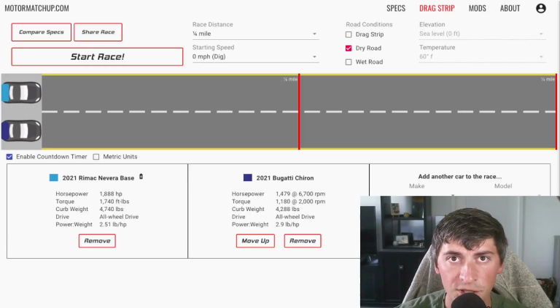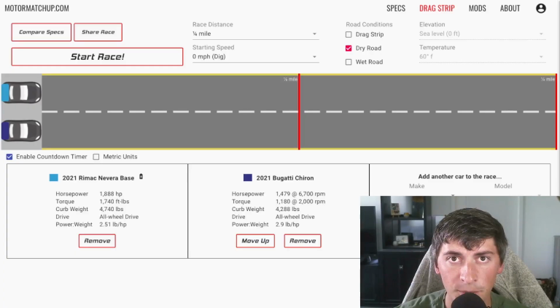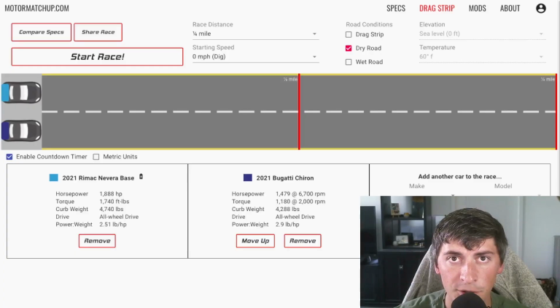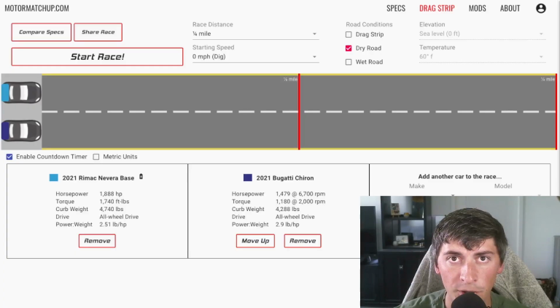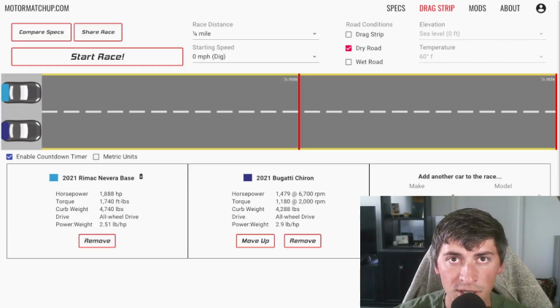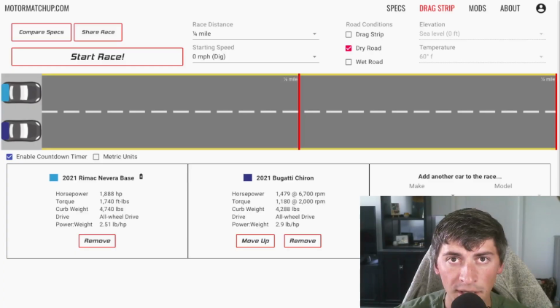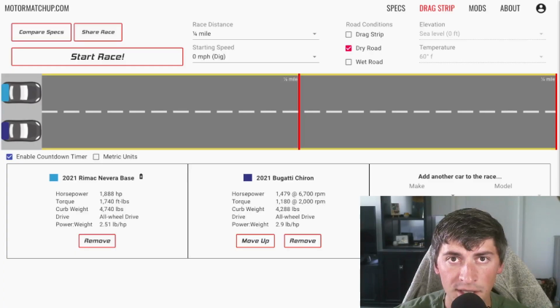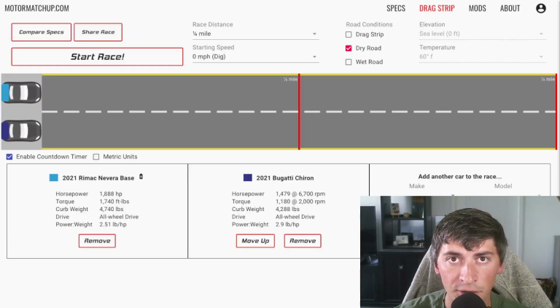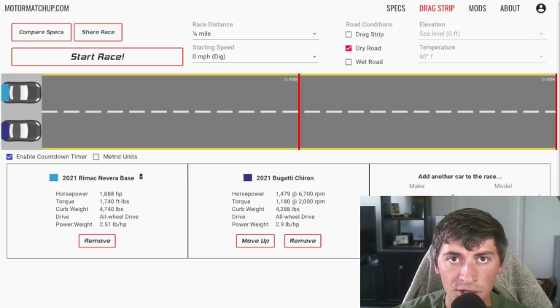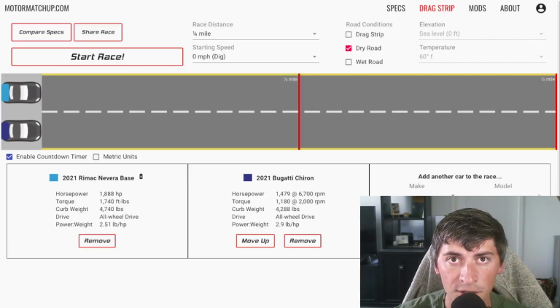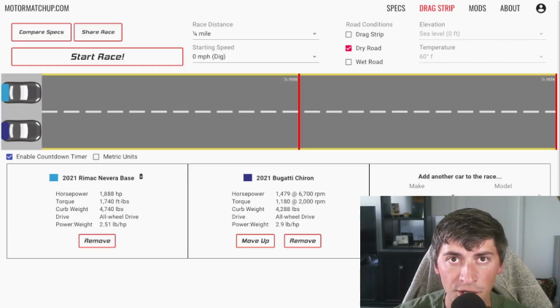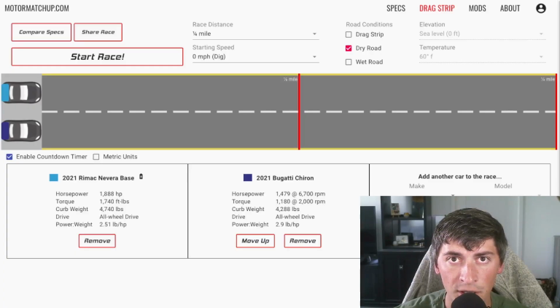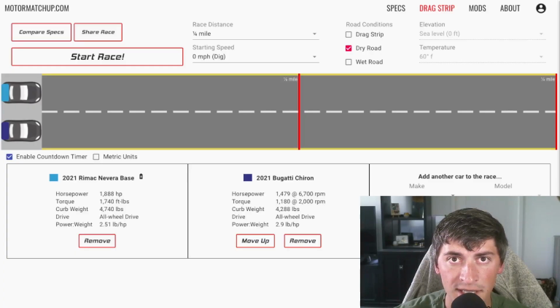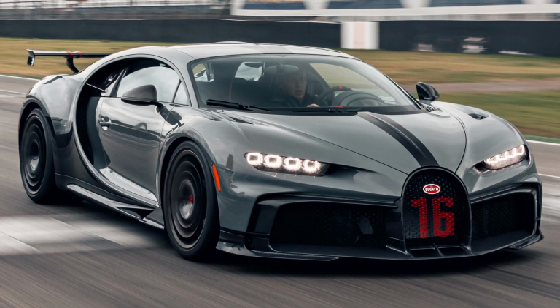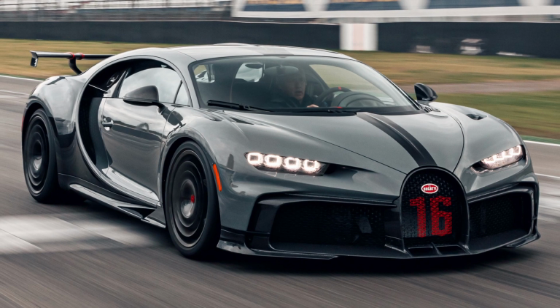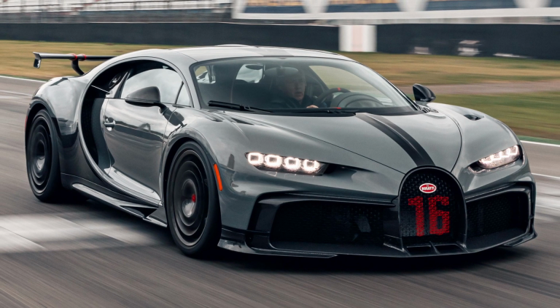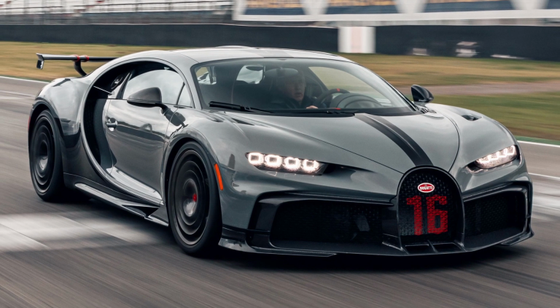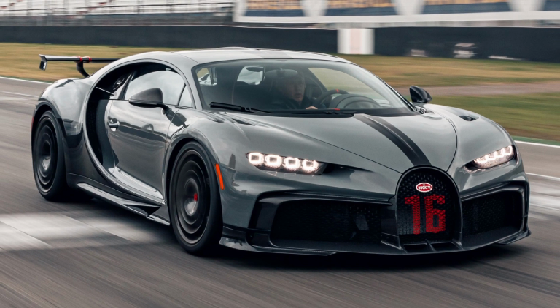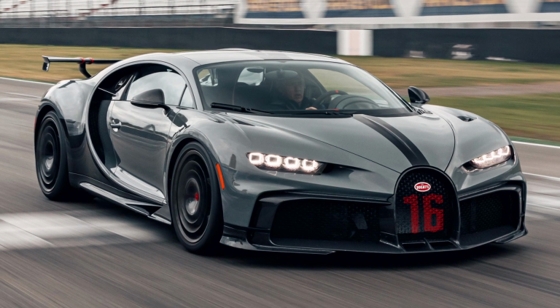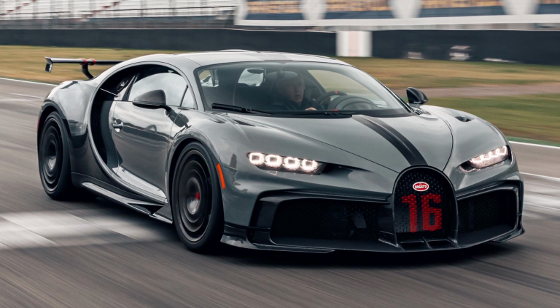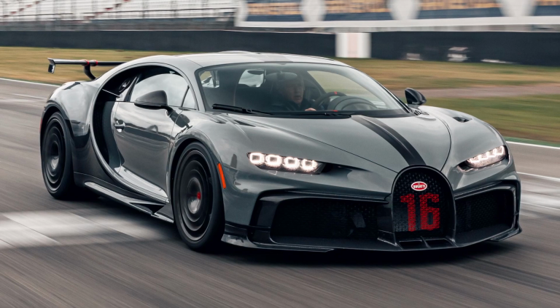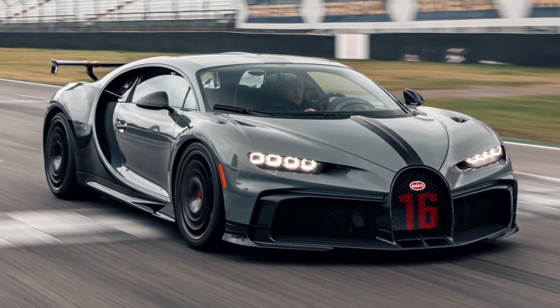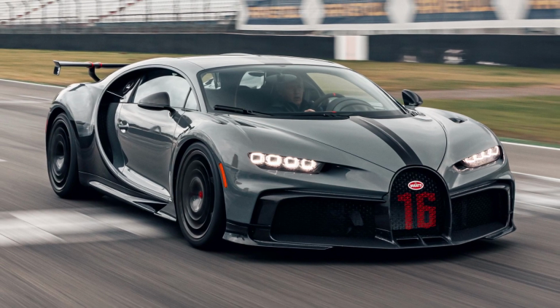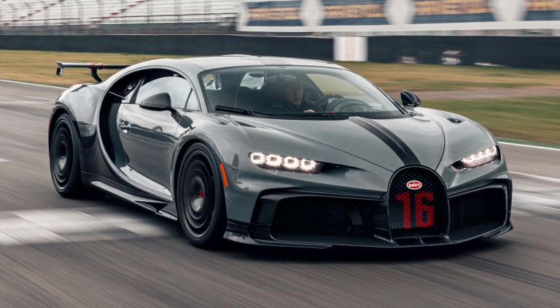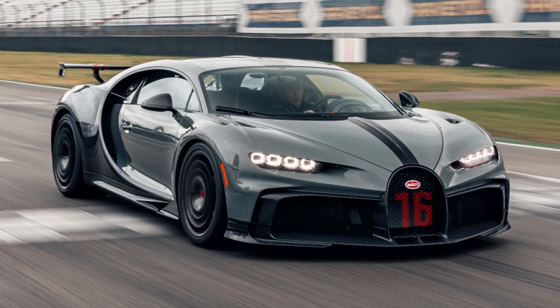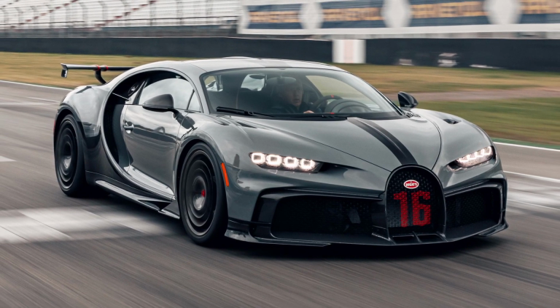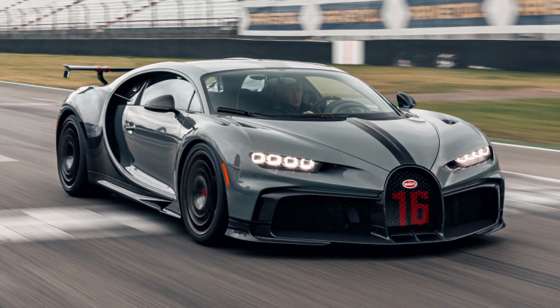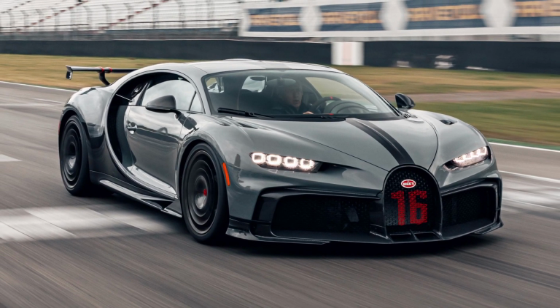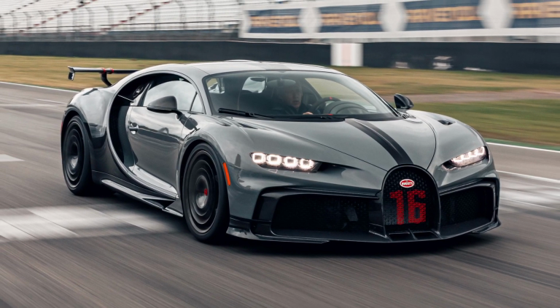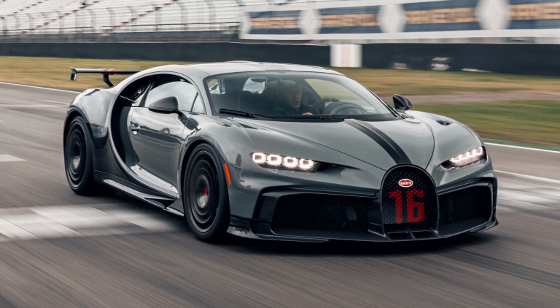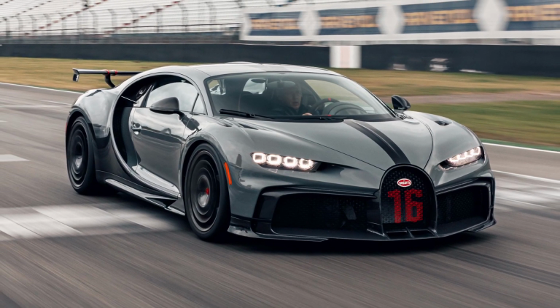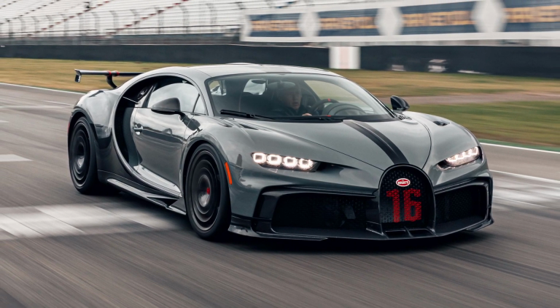The Chiron Pure Sport is the latest iteration of the Chiron. It's high downforce, shorter gearing, built for fast acceleration and track use.